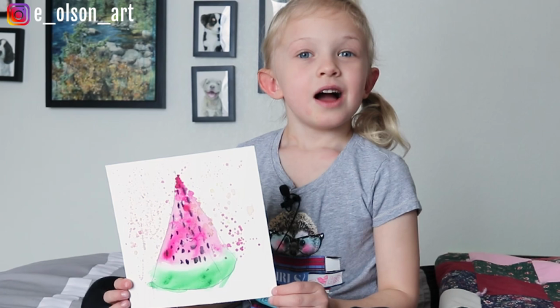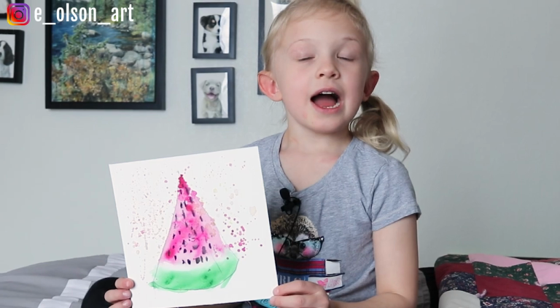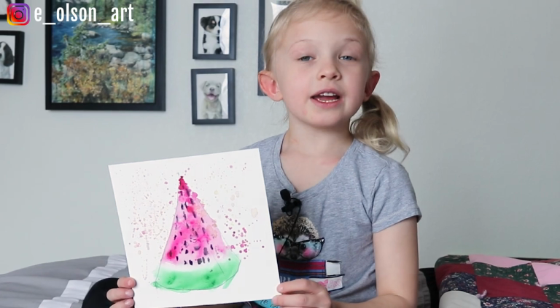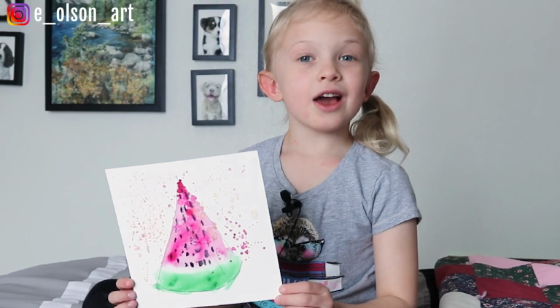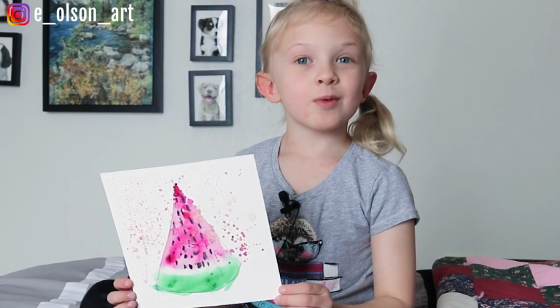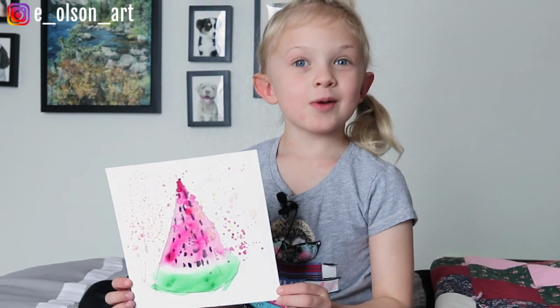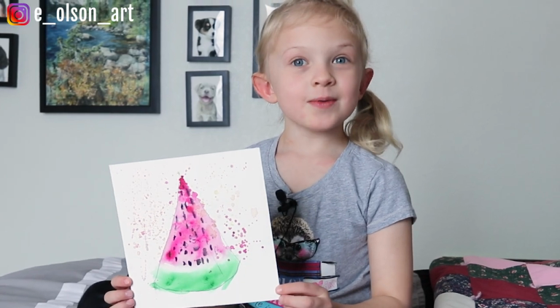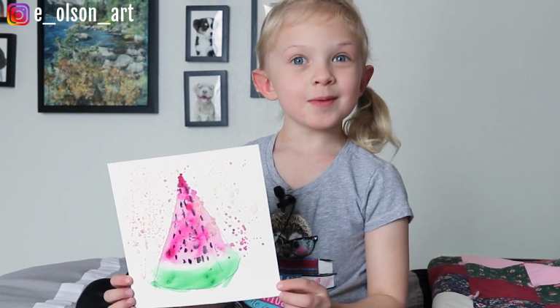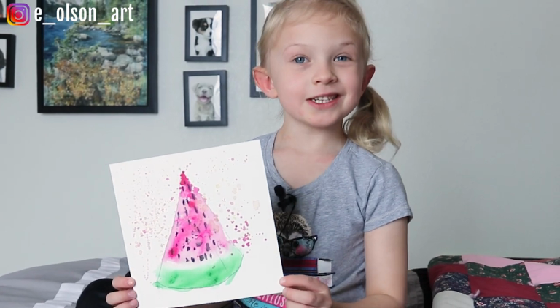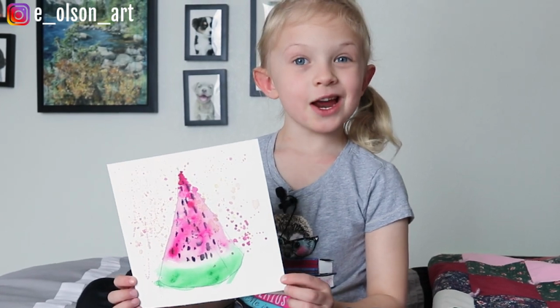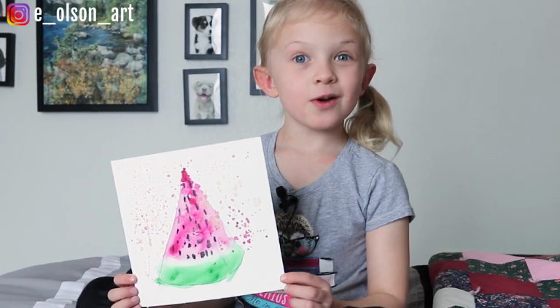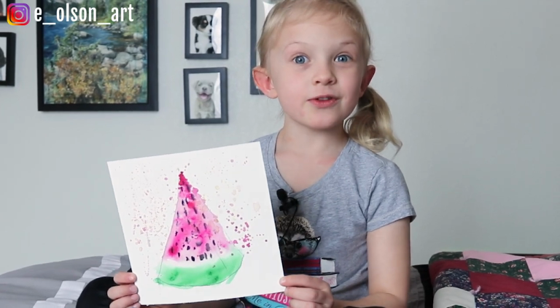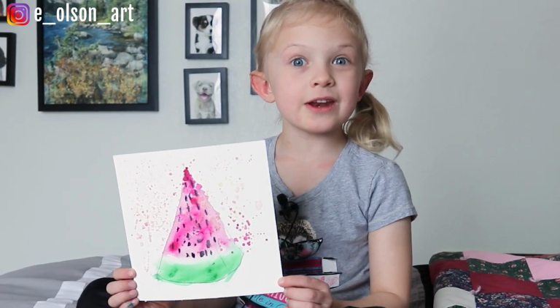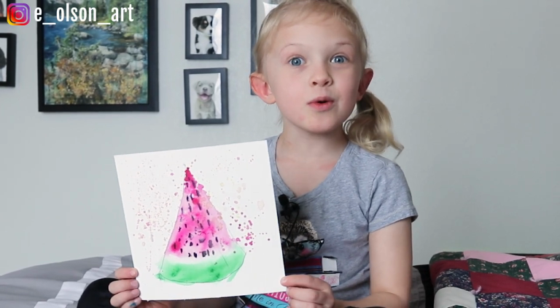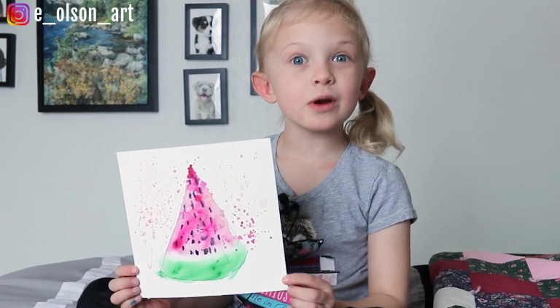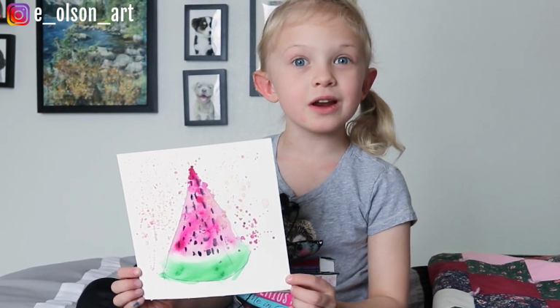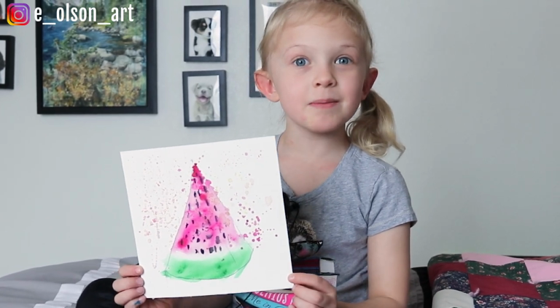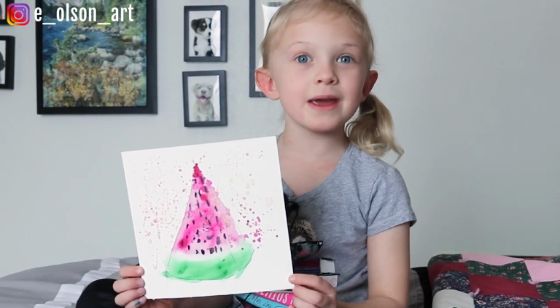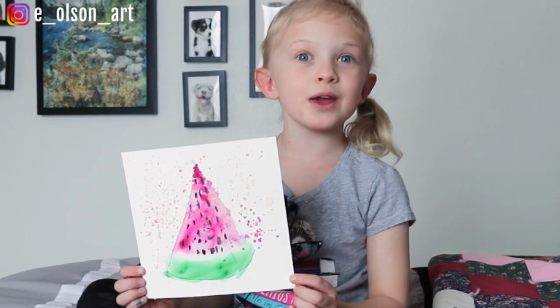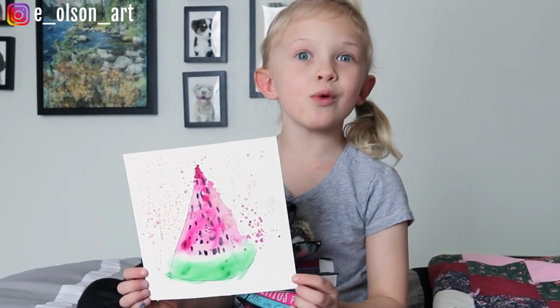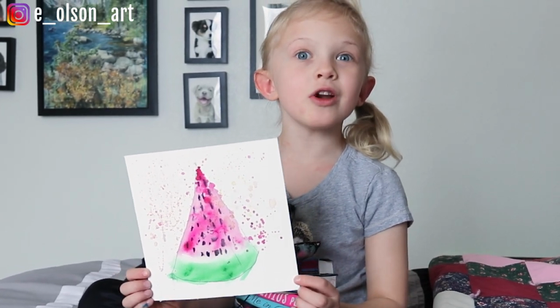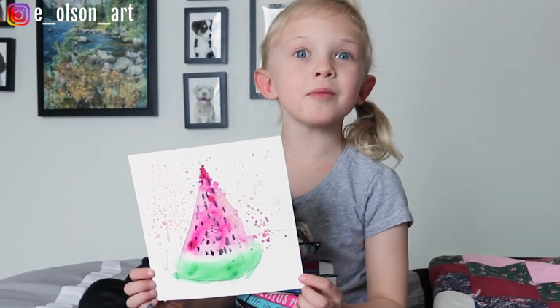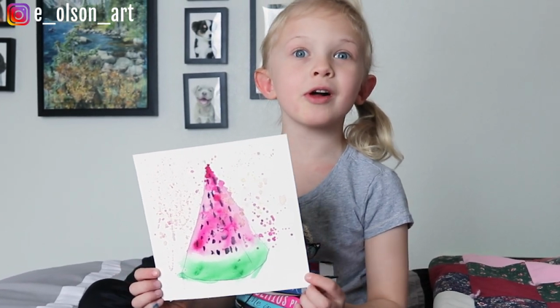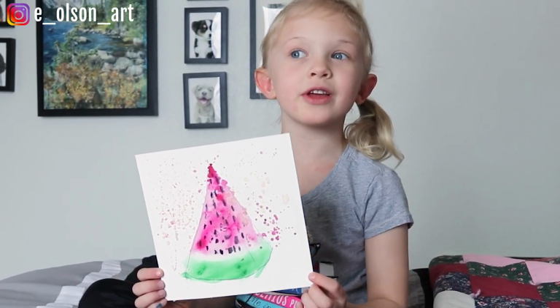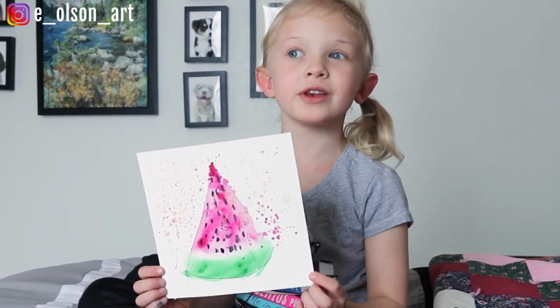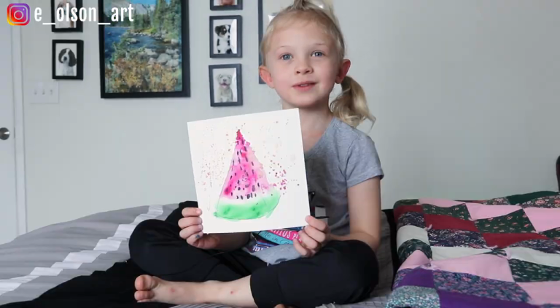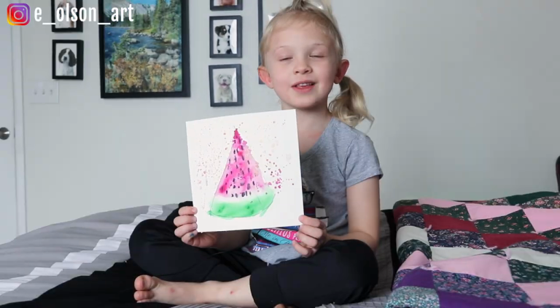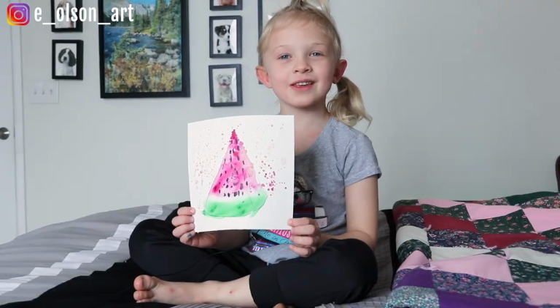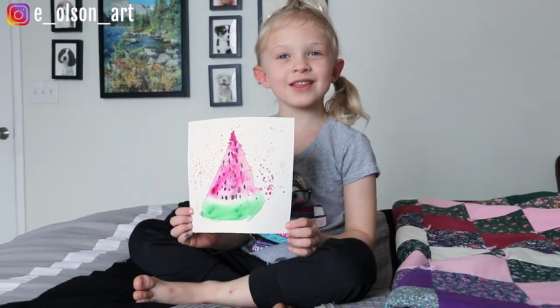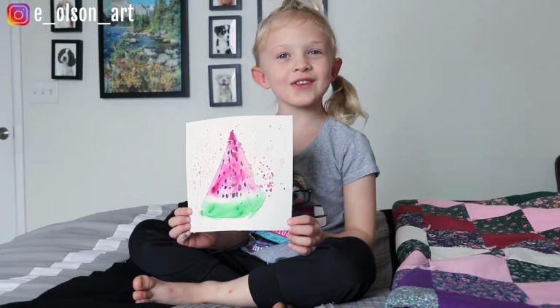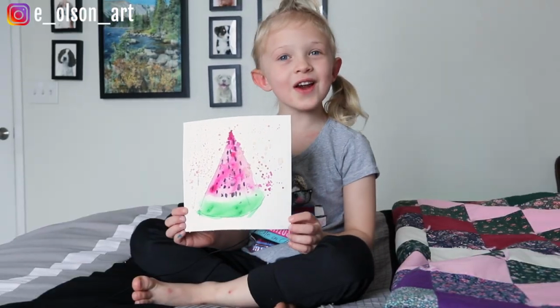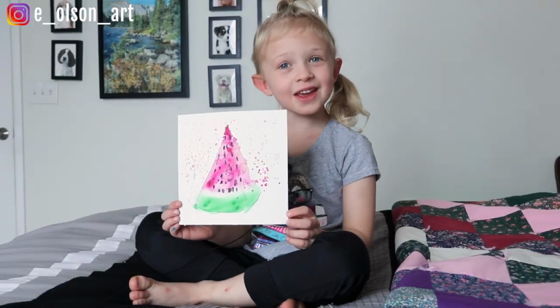Hi guys, welcome to my channel. Today we're going to paint a watermelon. Let's get started.